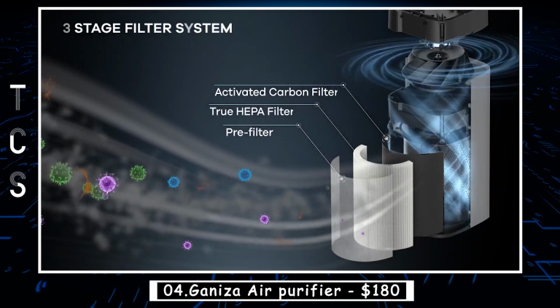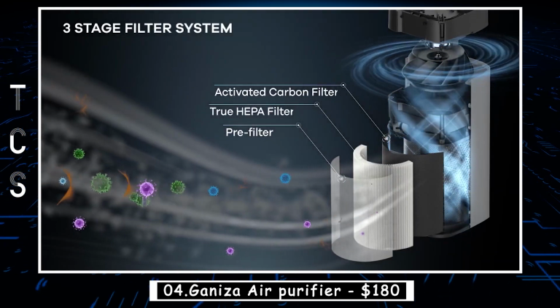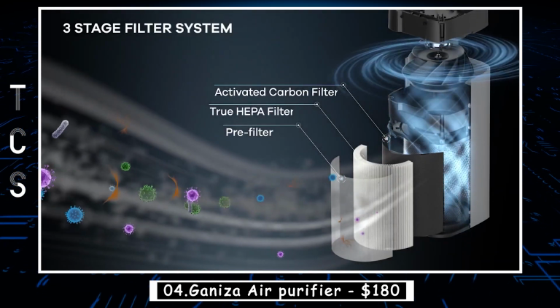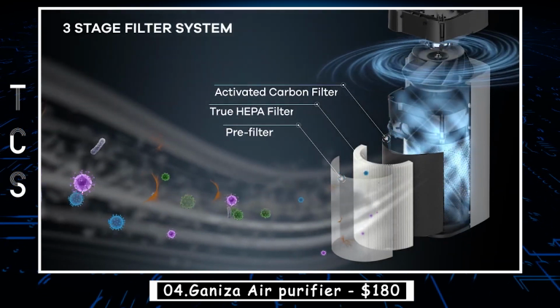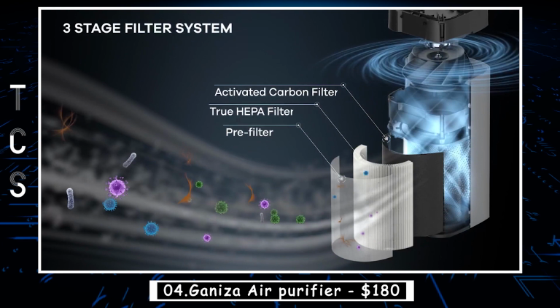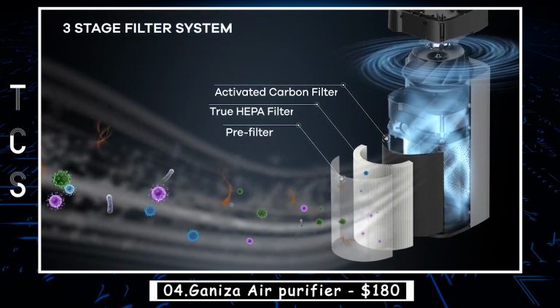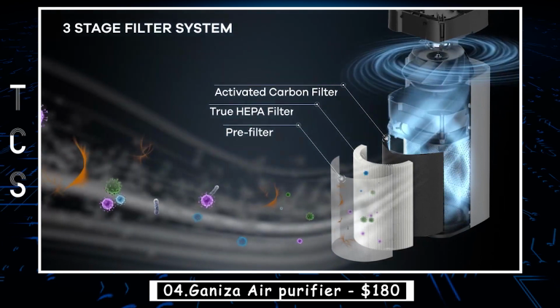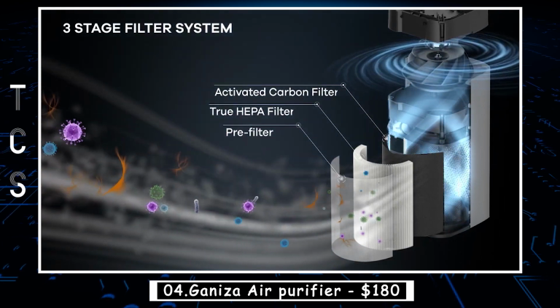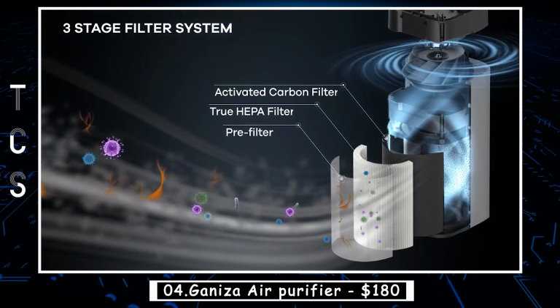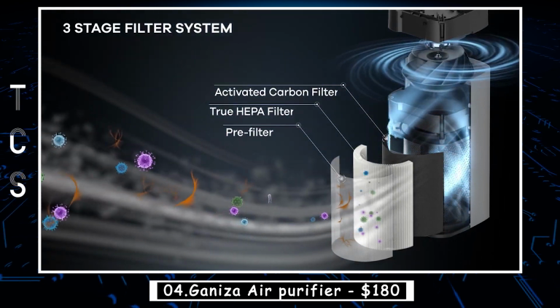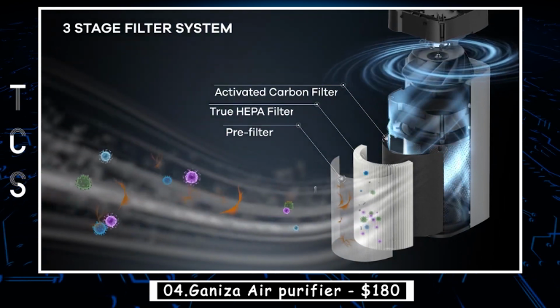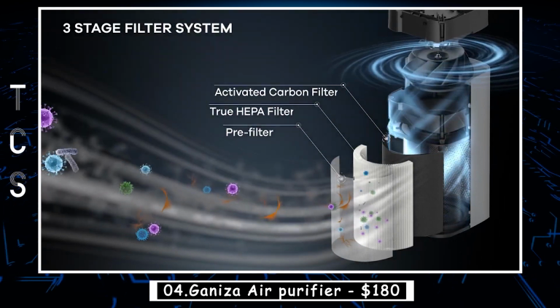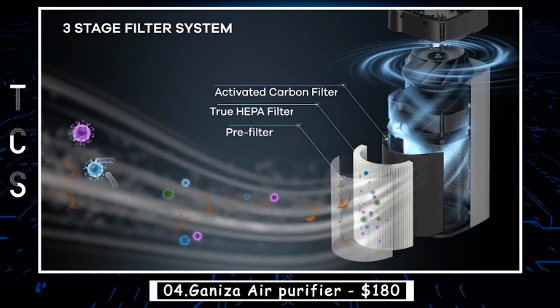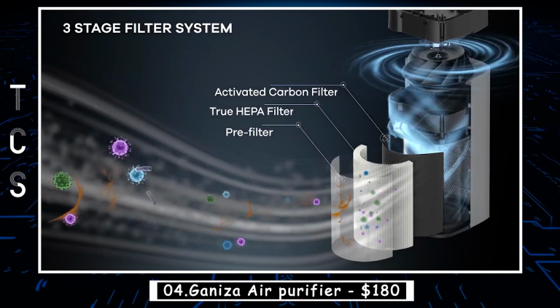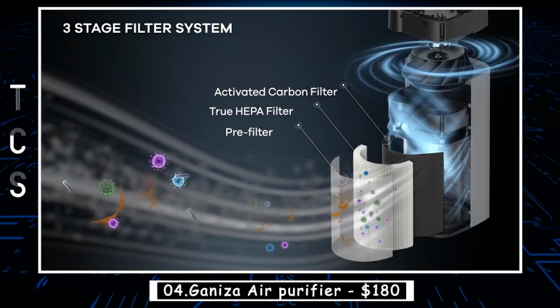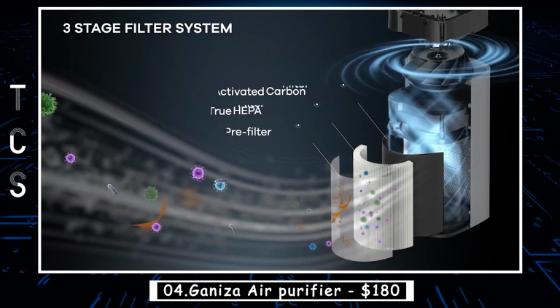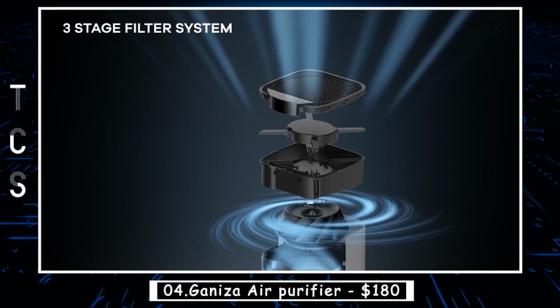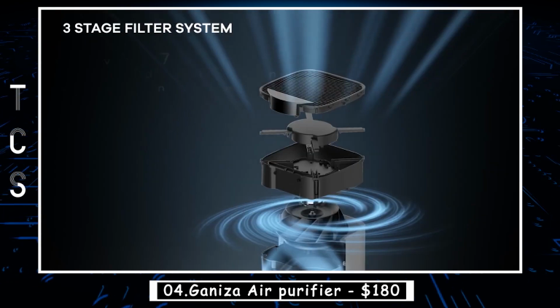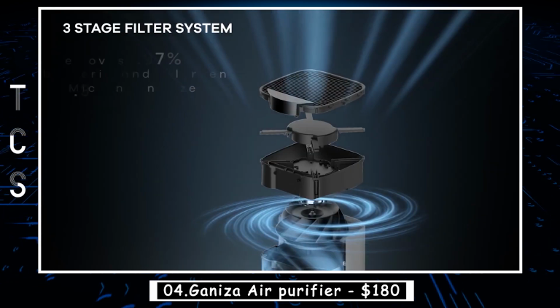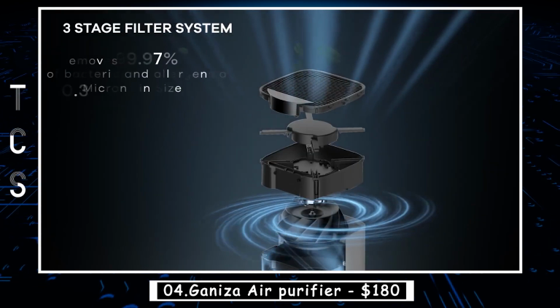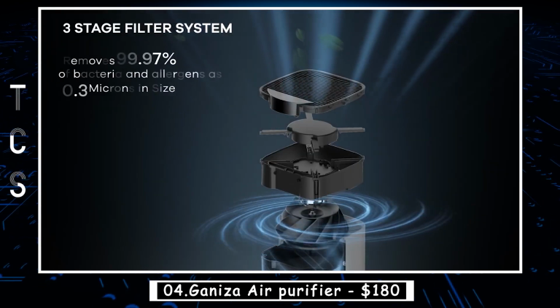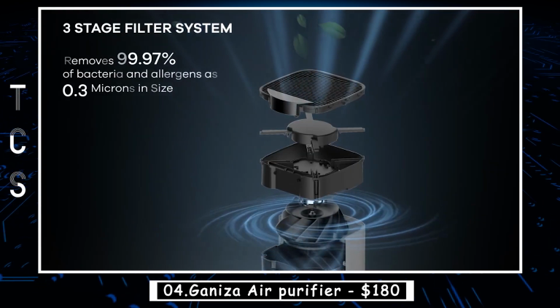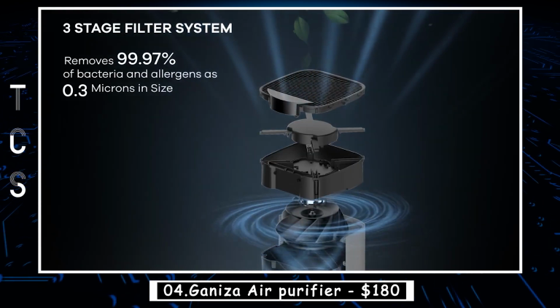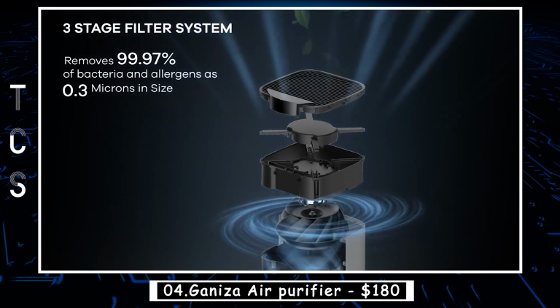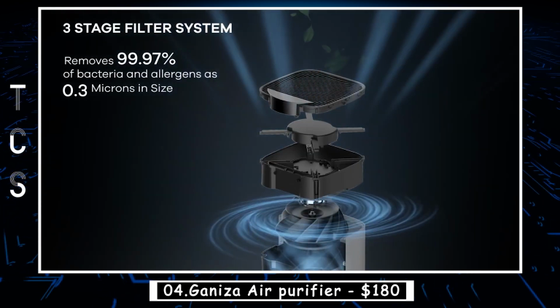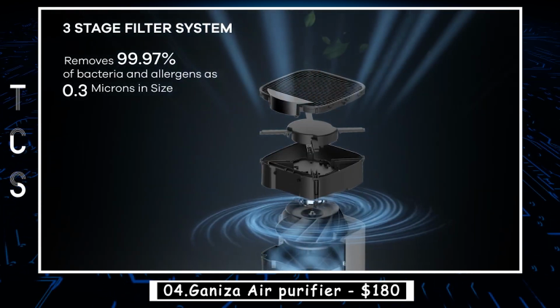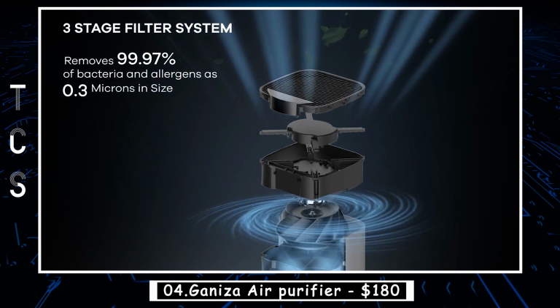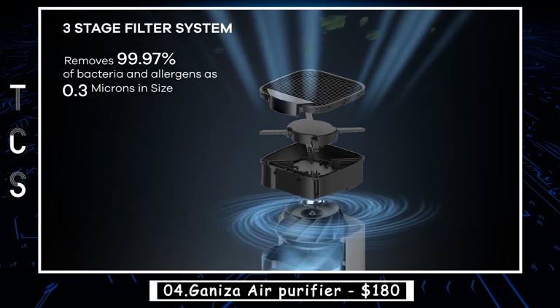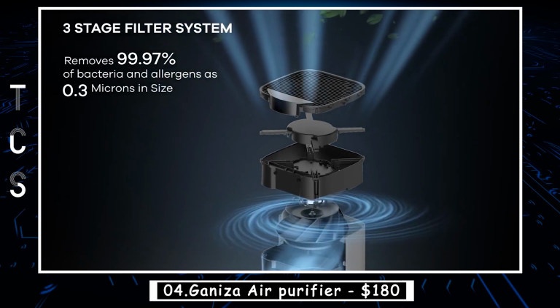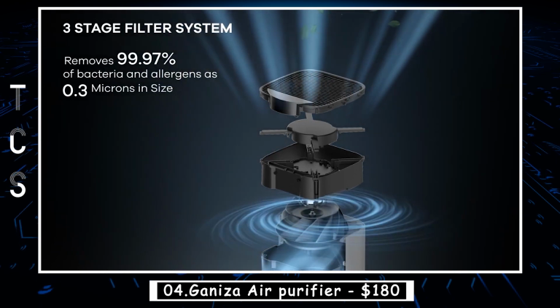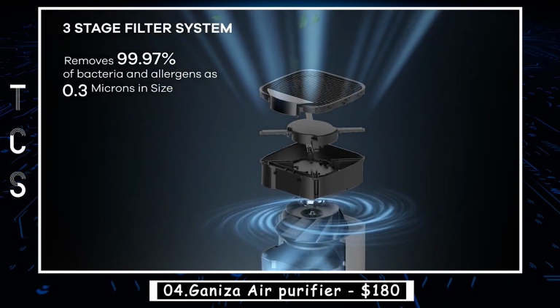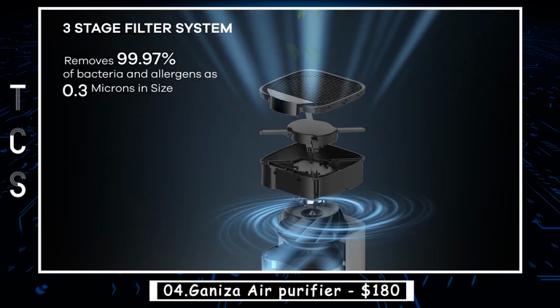The Geniza Air Purifier operates quietly and is energy-efficient, making it suitable for use in homes, offices, and other indoor environments.